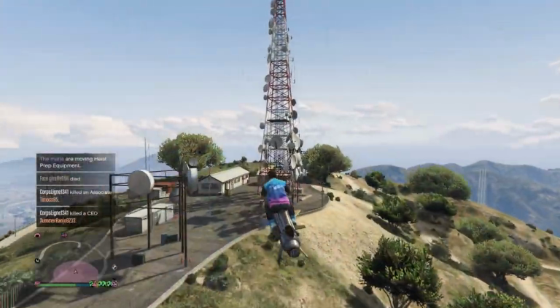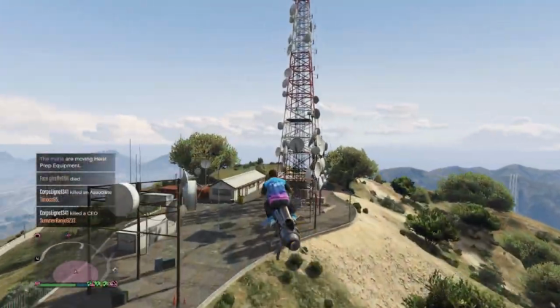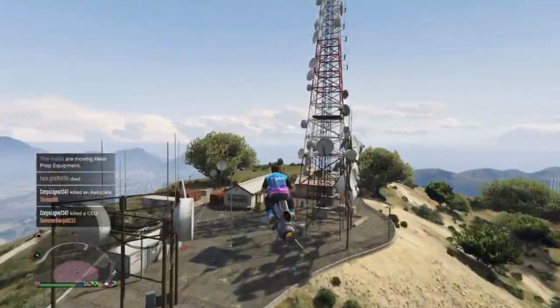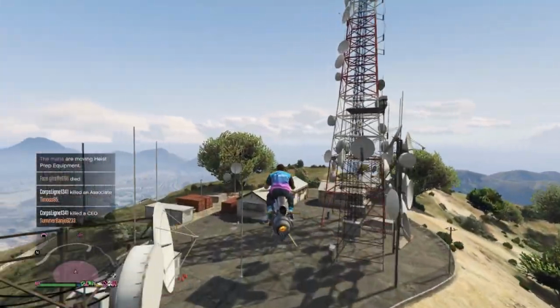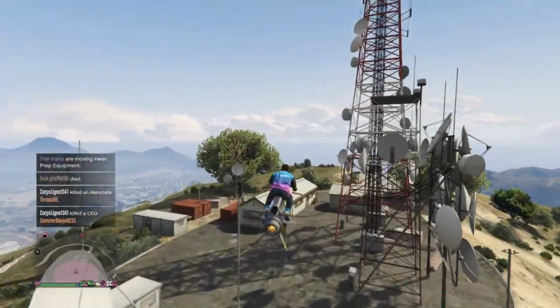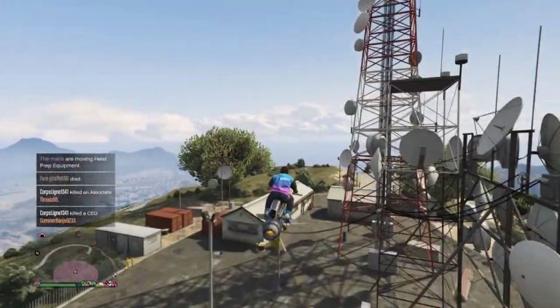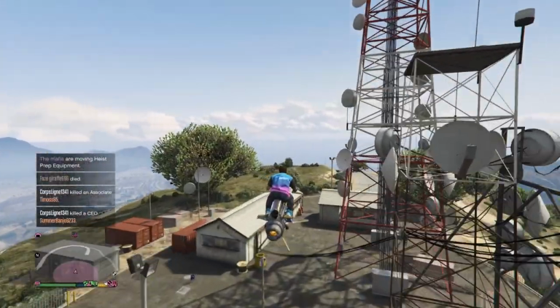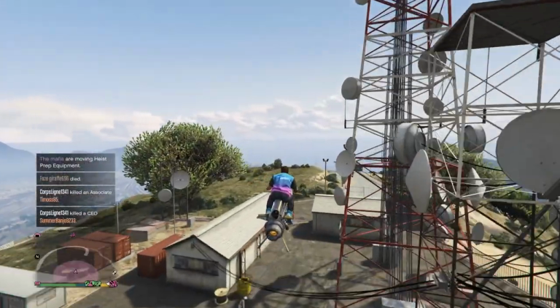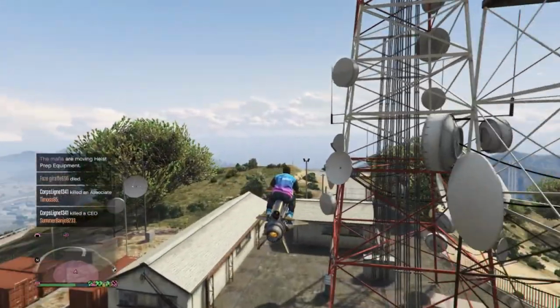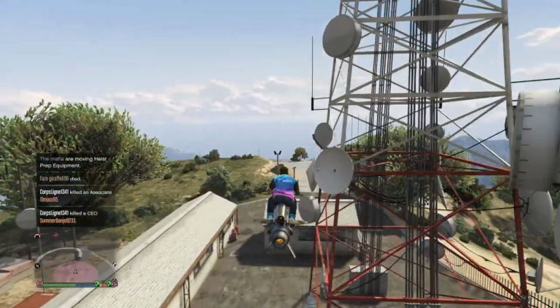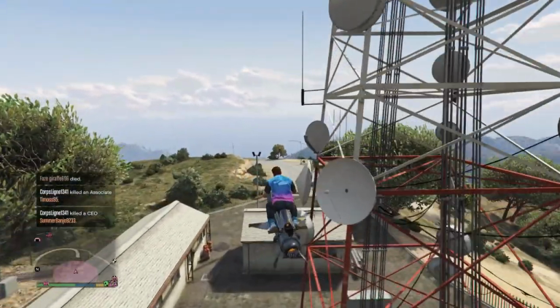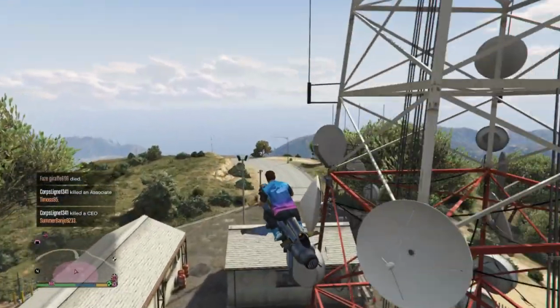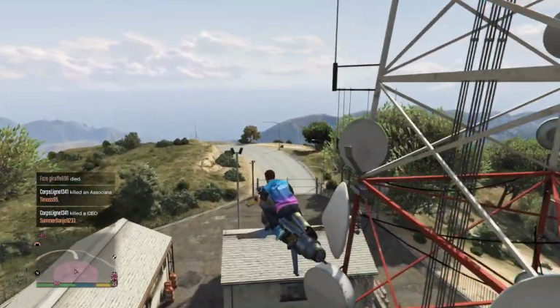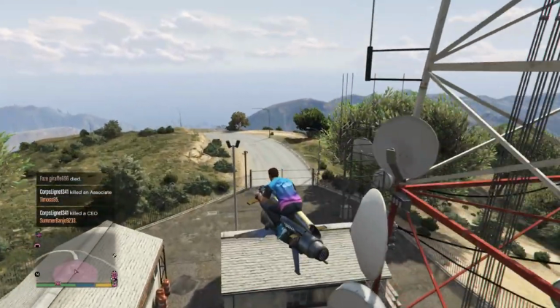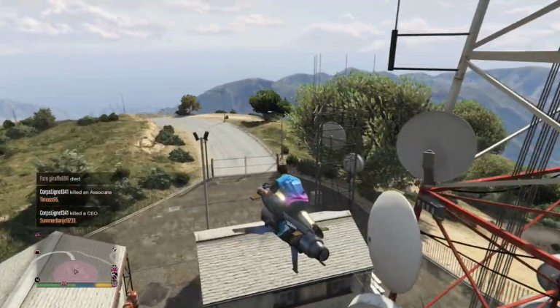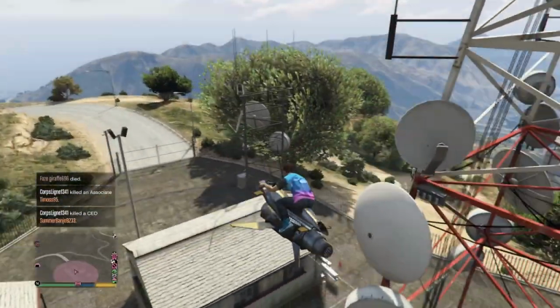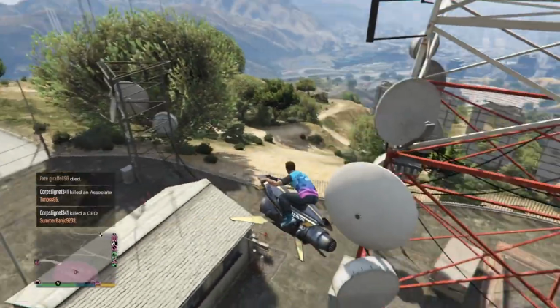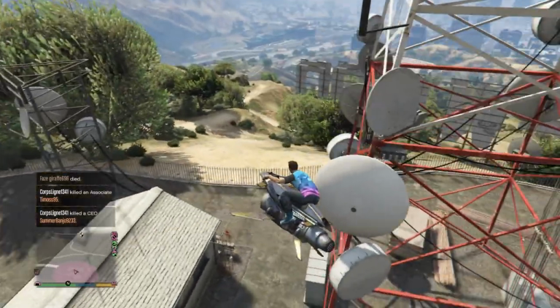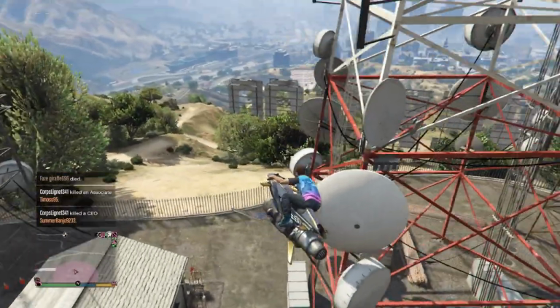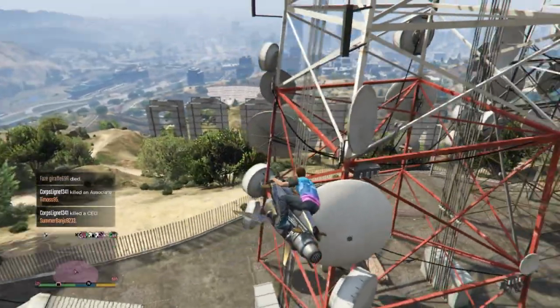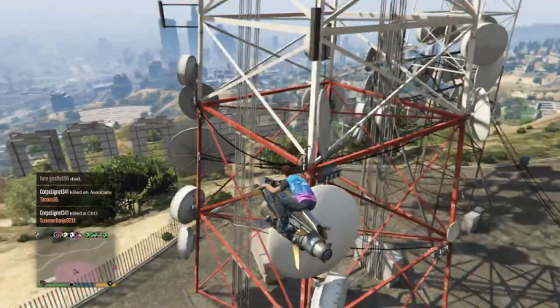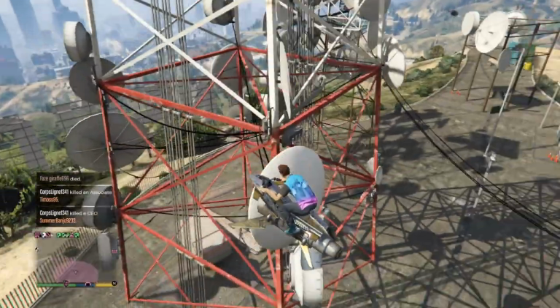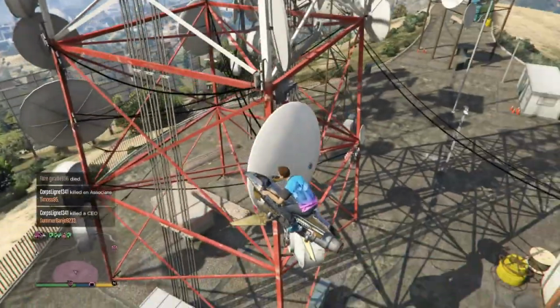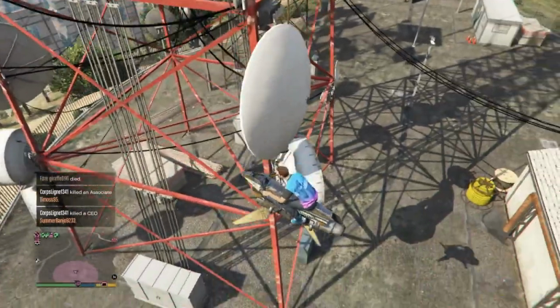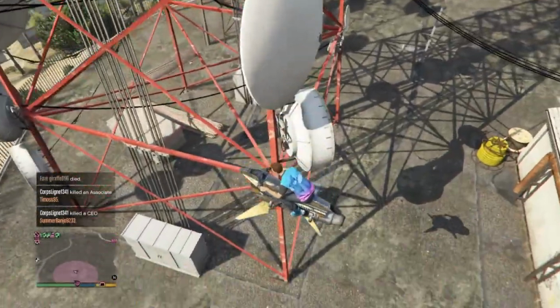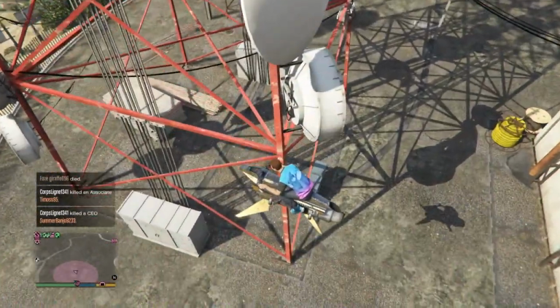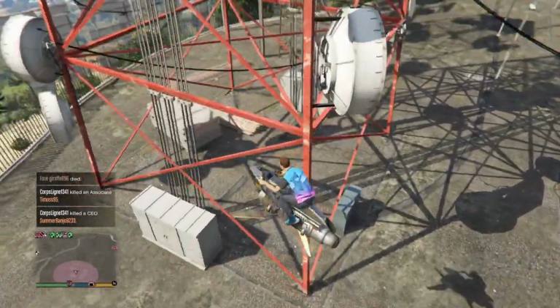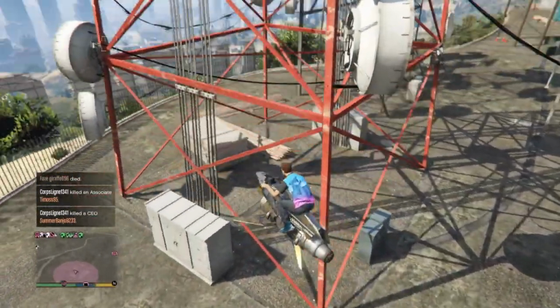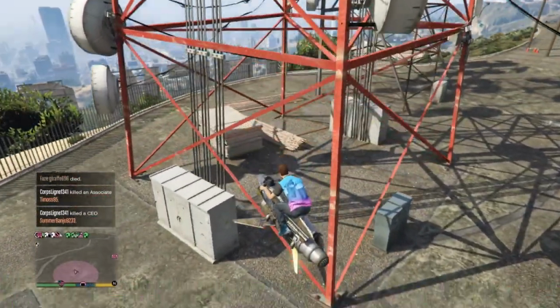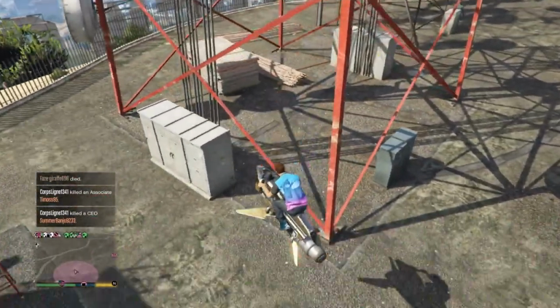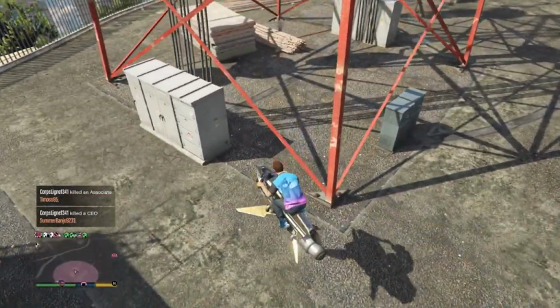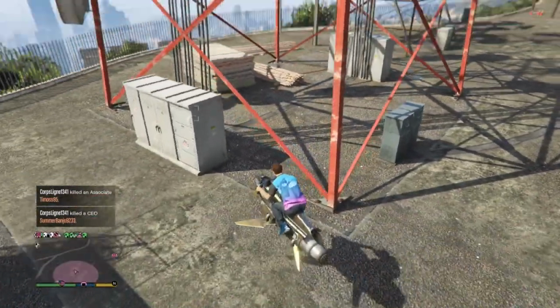Radio Antenna 5 is in the Communications Array in Vinewood Hills. It will be next to the bottom of one of the Communication Towers and the building.